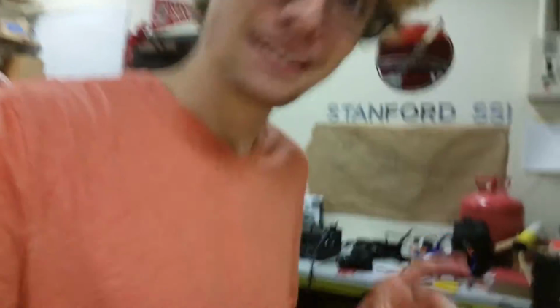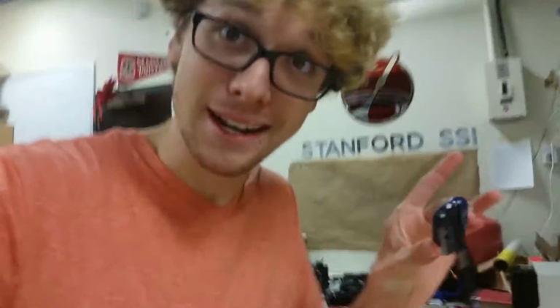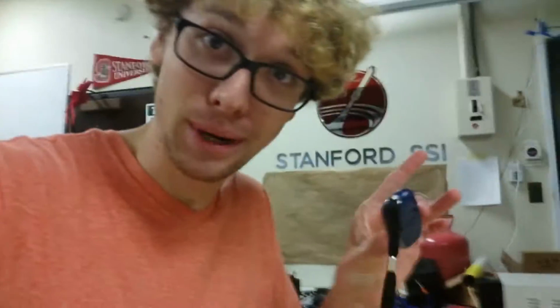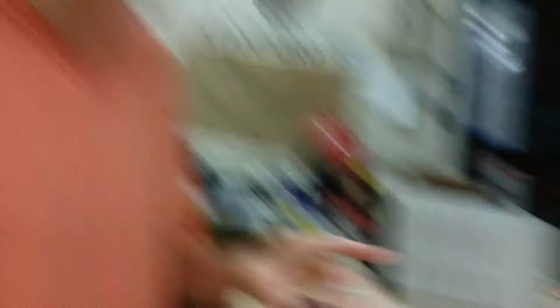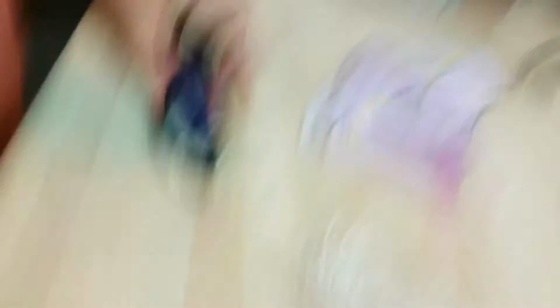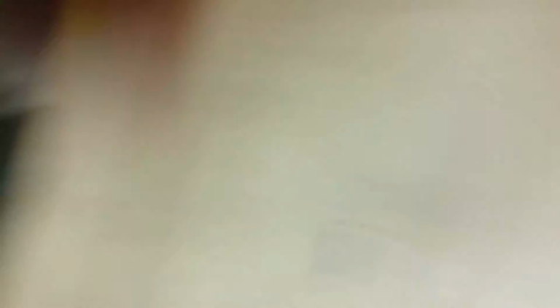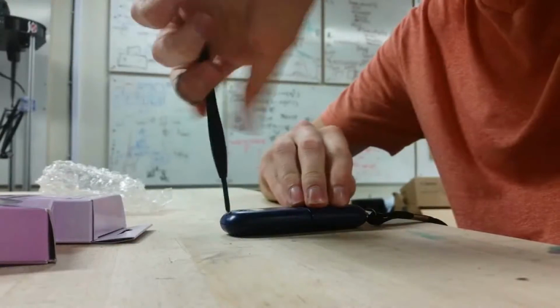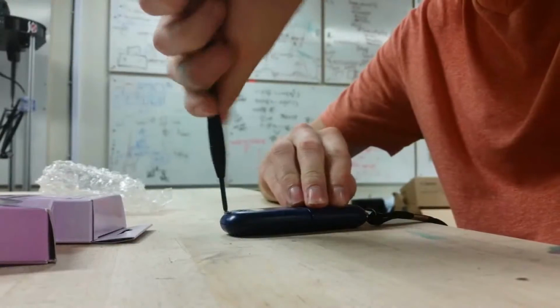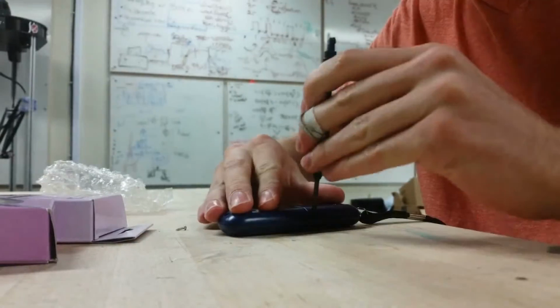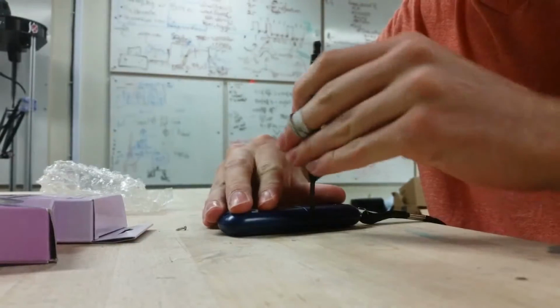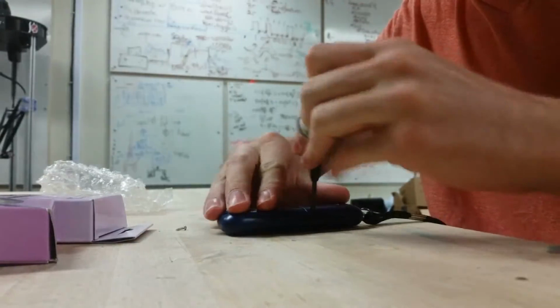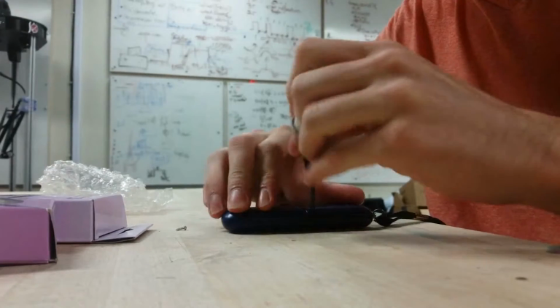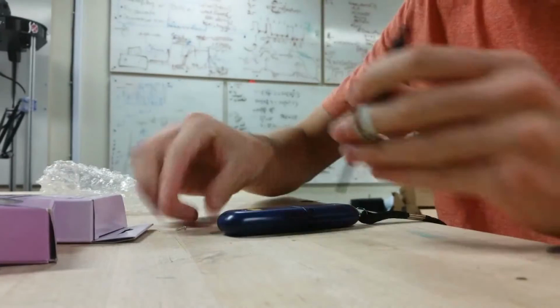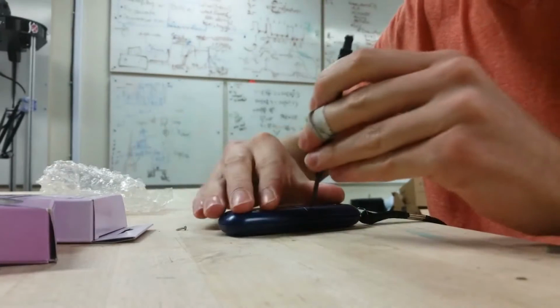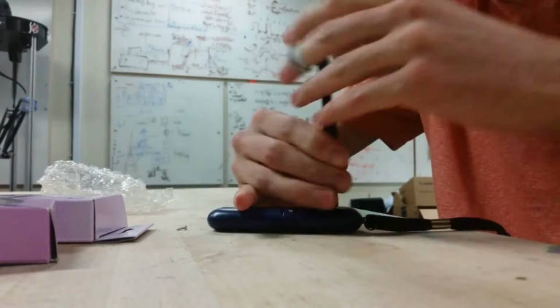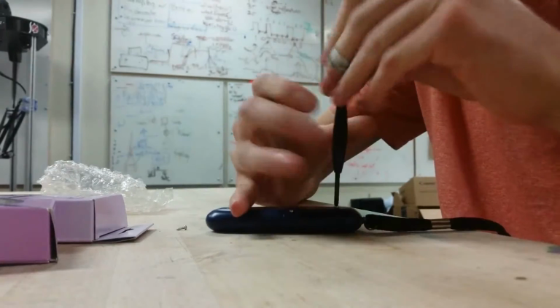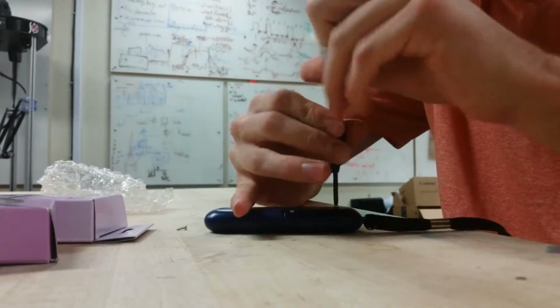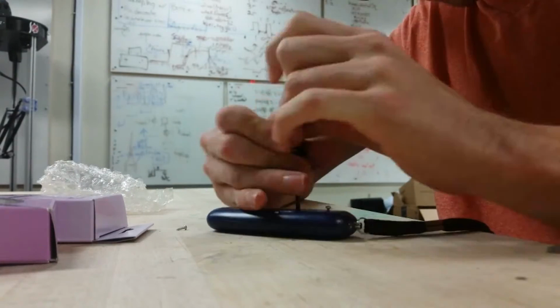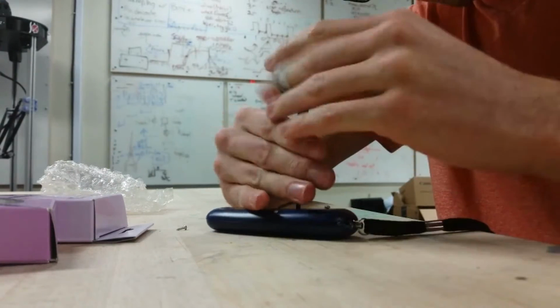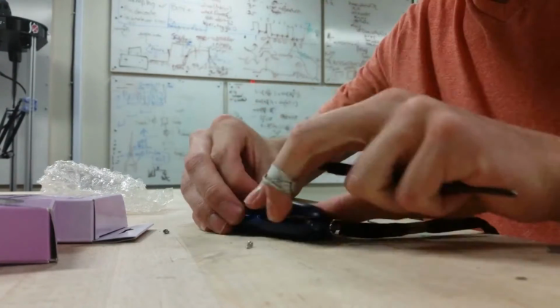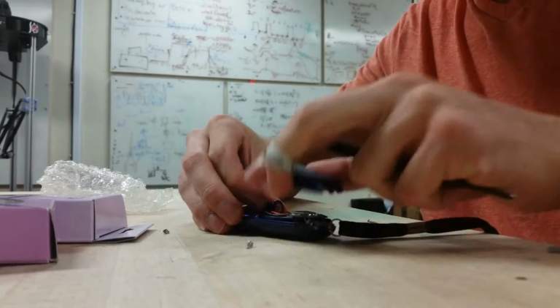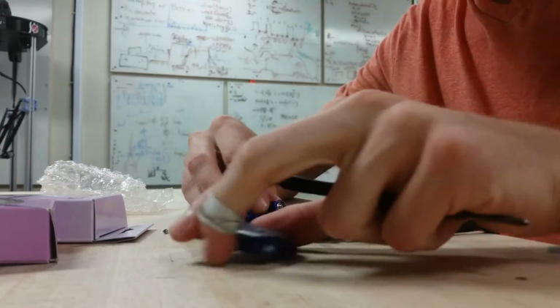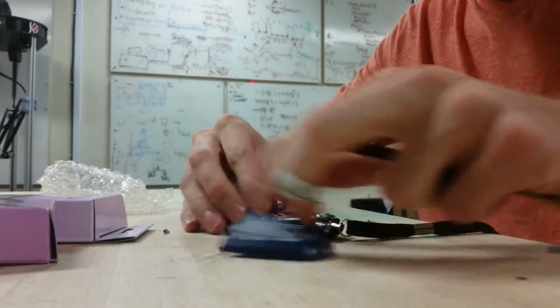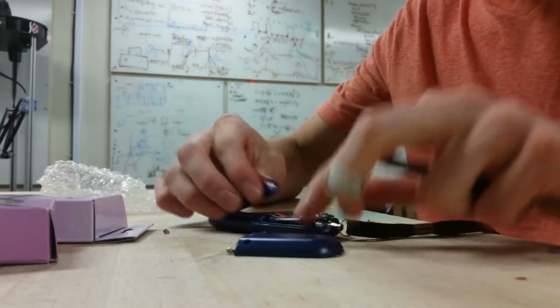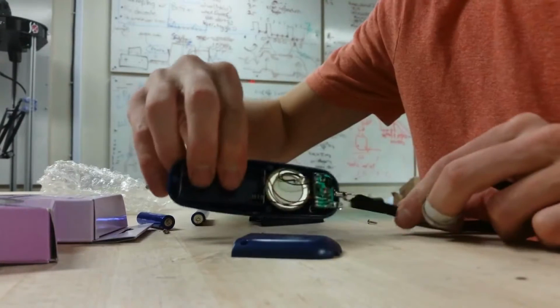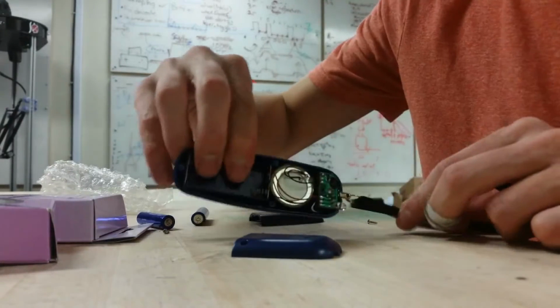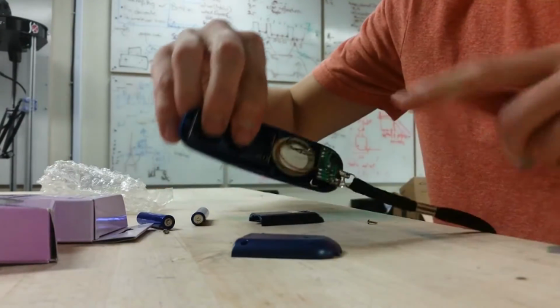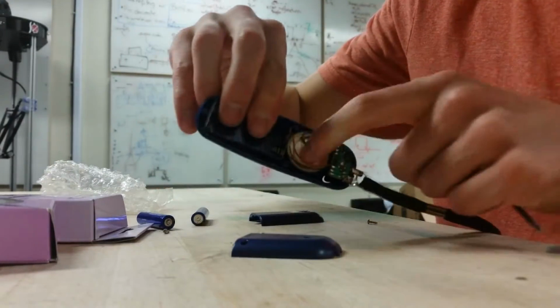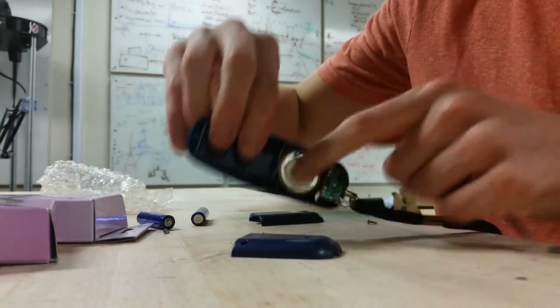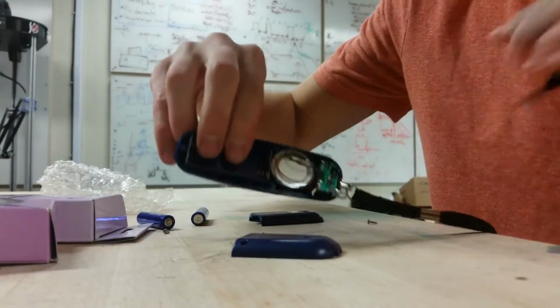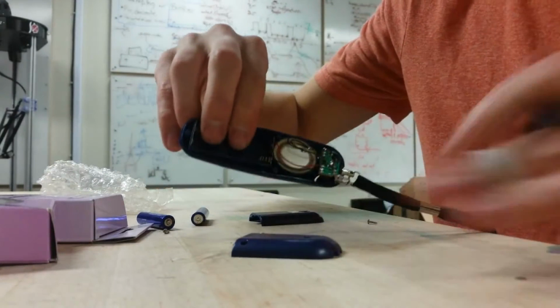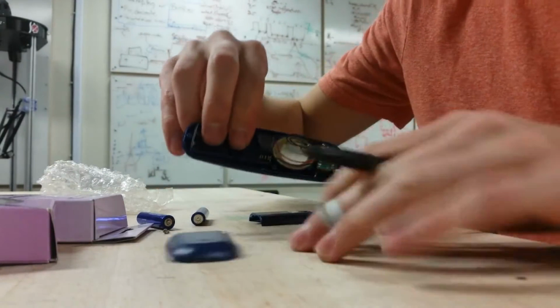Let's take it apart. Look at that — the piezo disk.